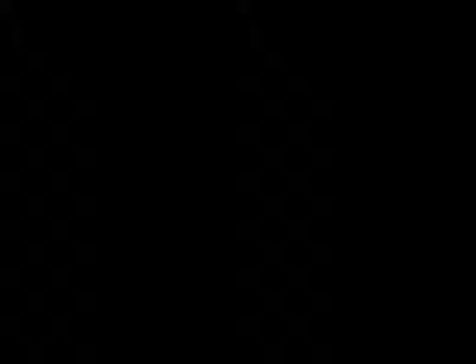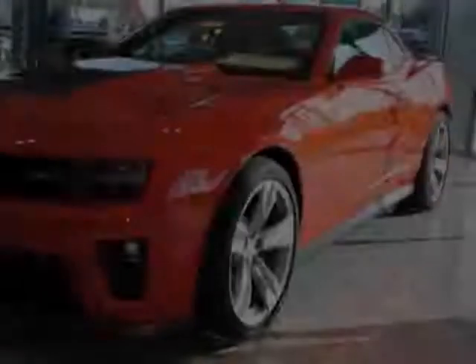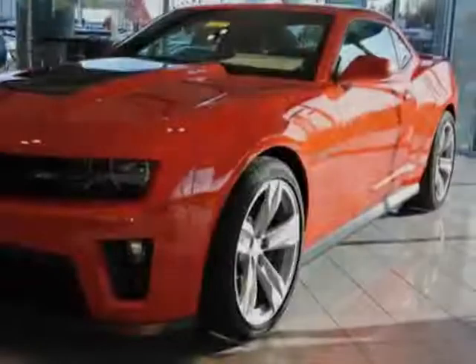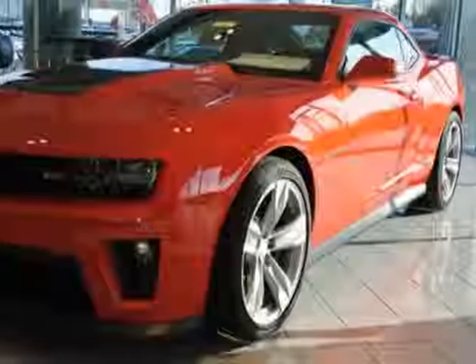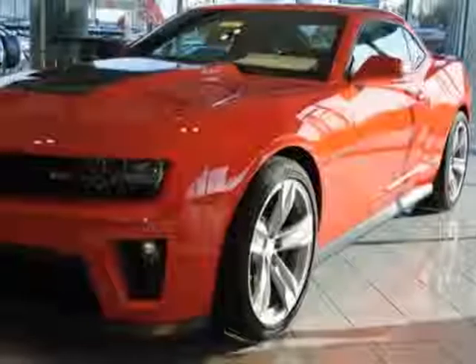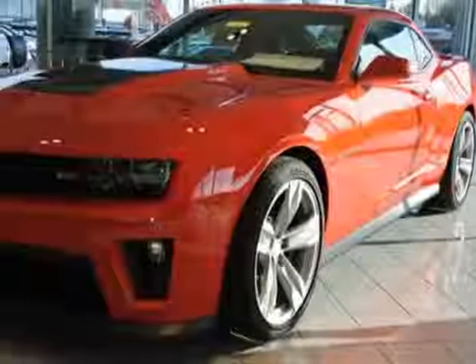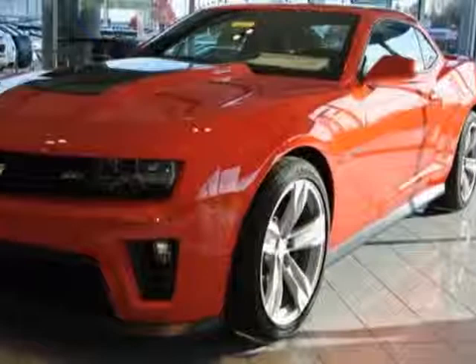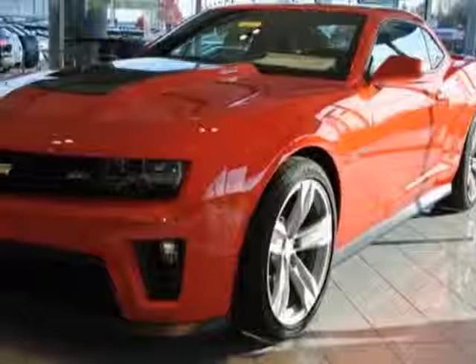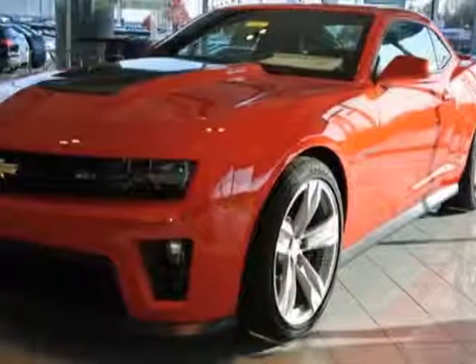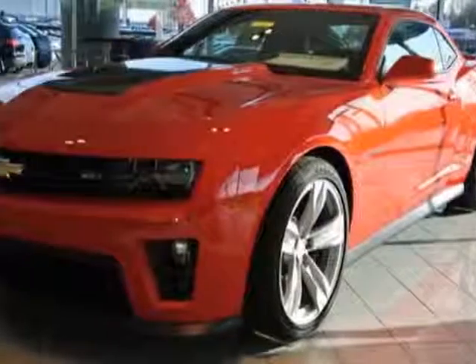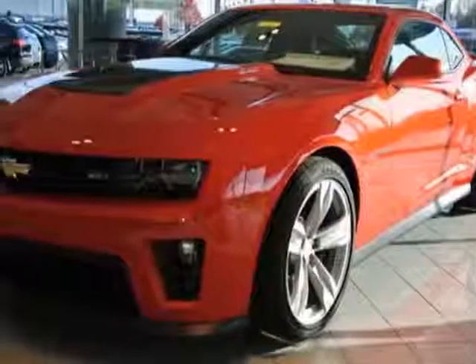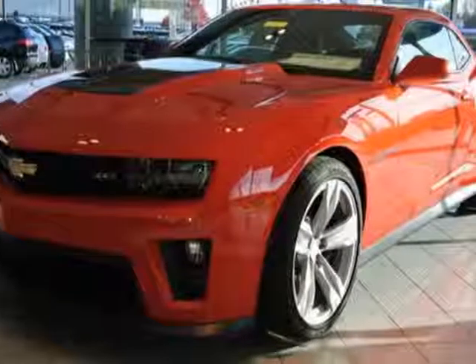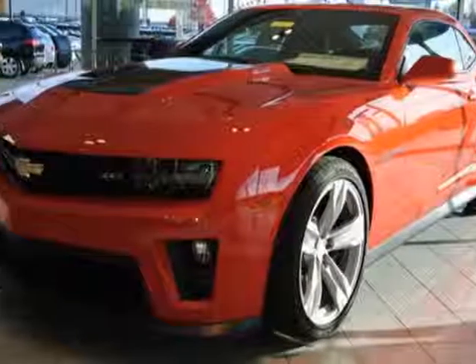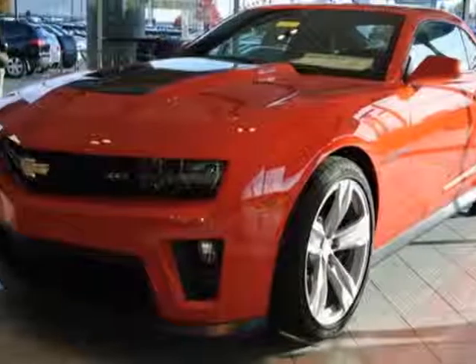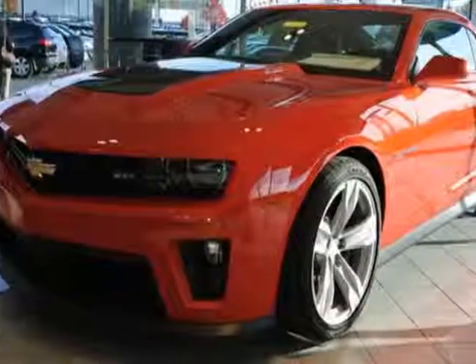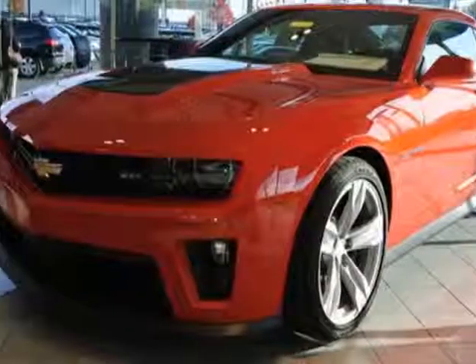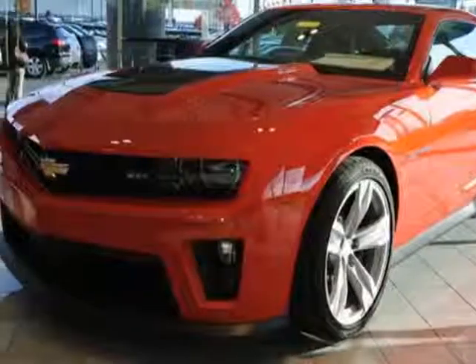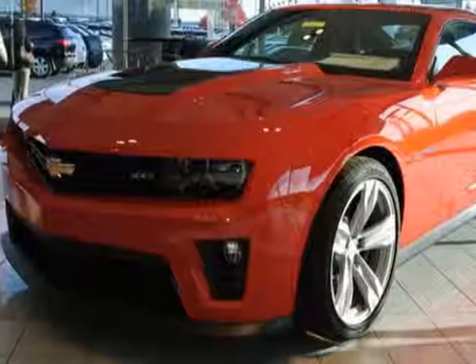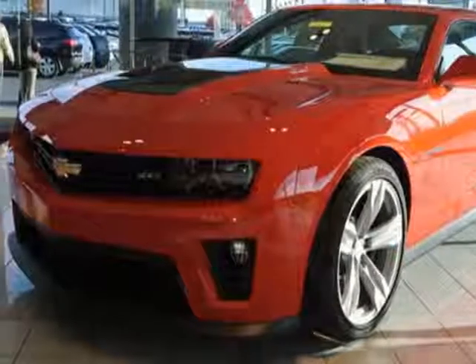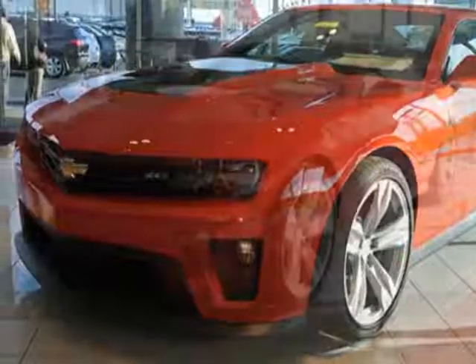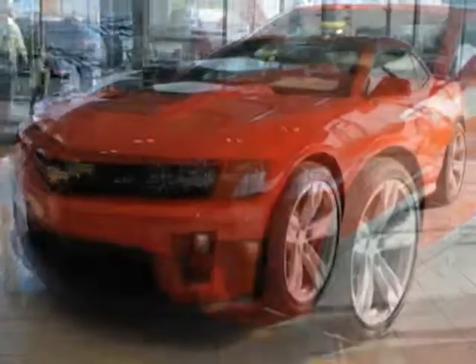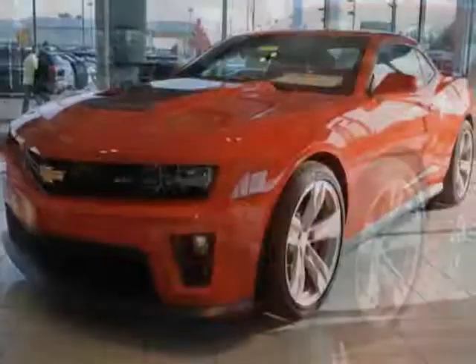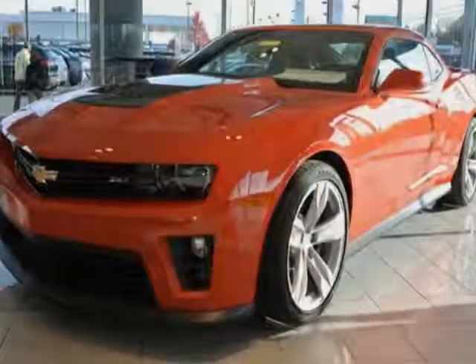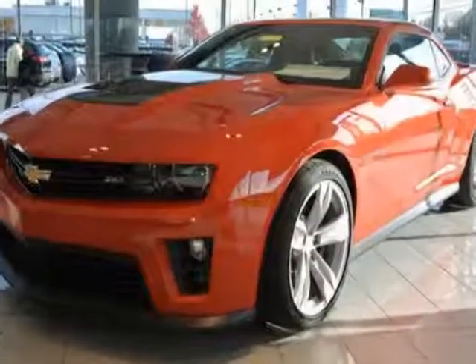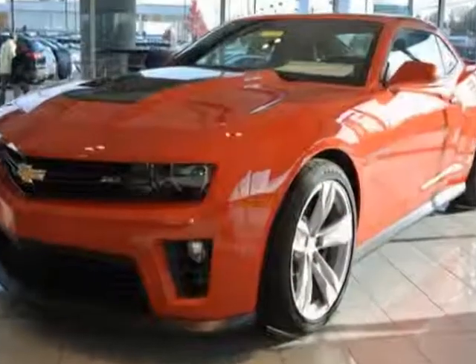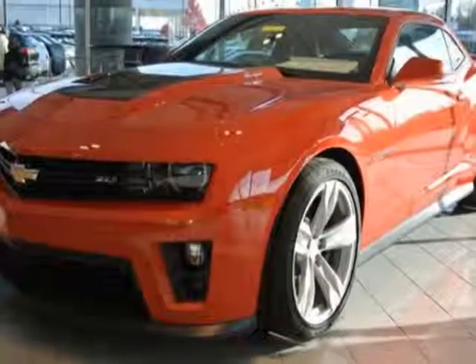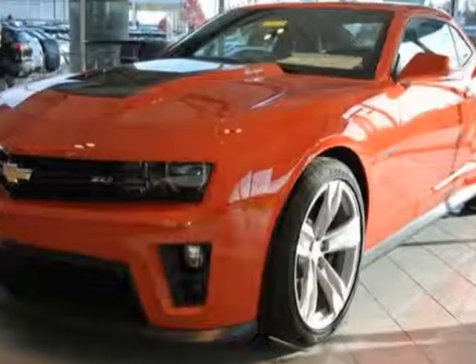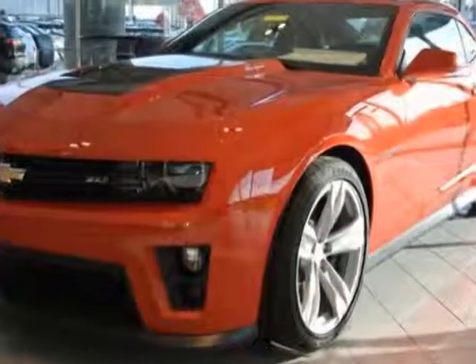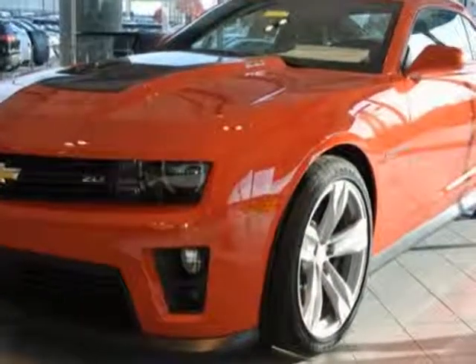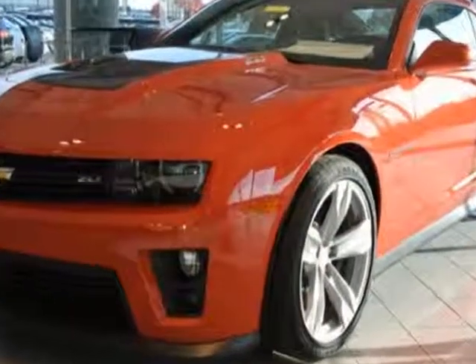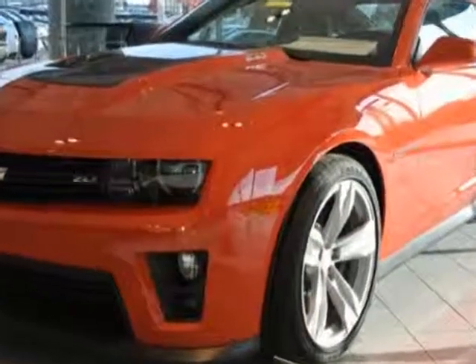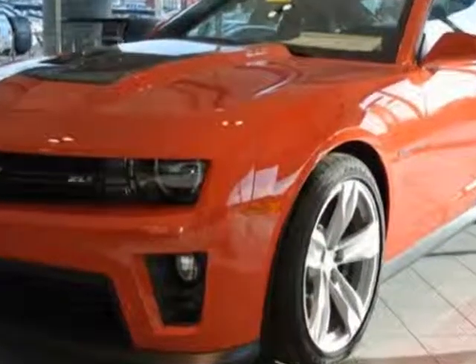Look at this new 2013 Chevrolet Camaro. For your protection, this vehicle has a full factory warranty.